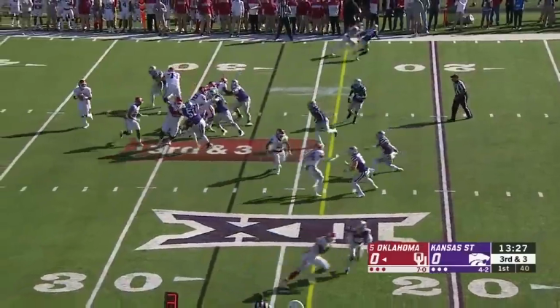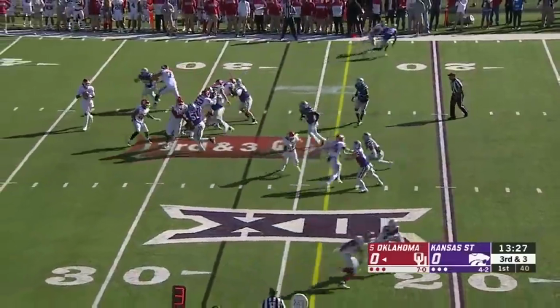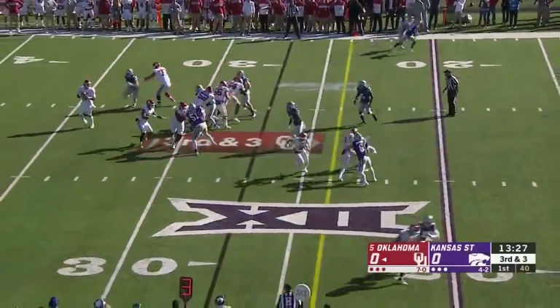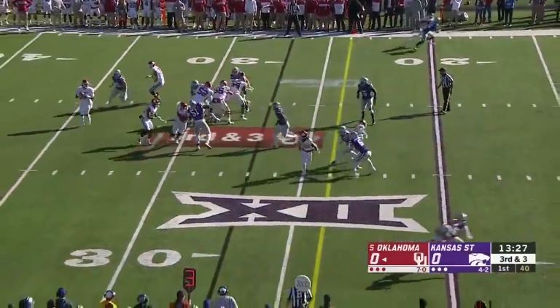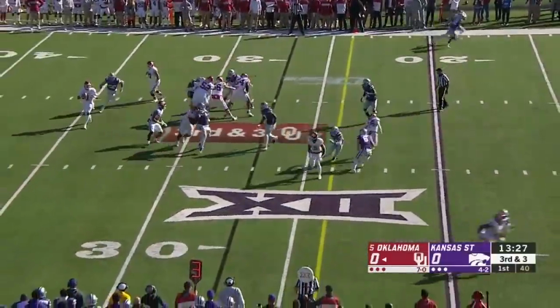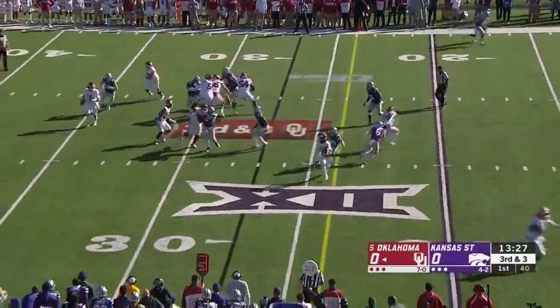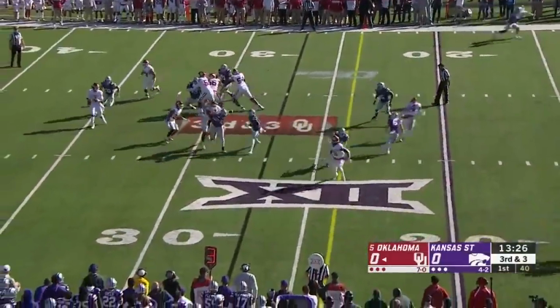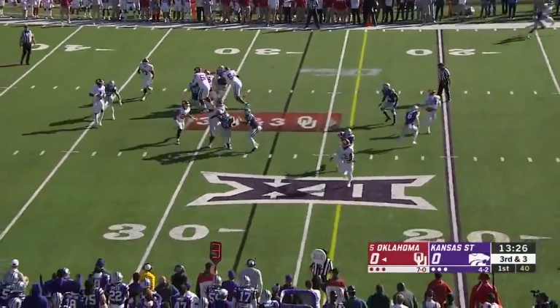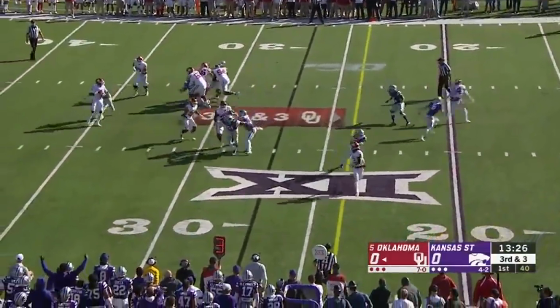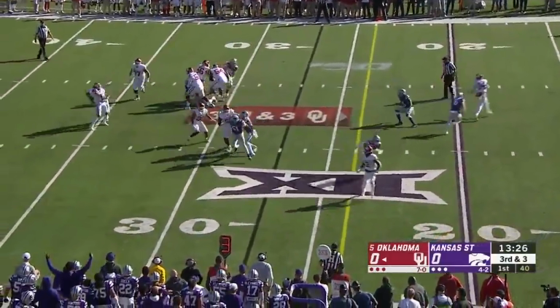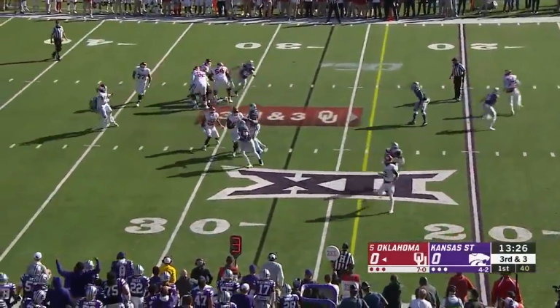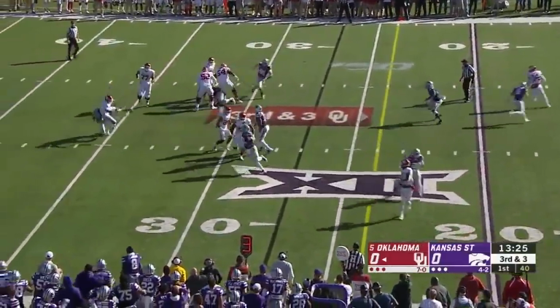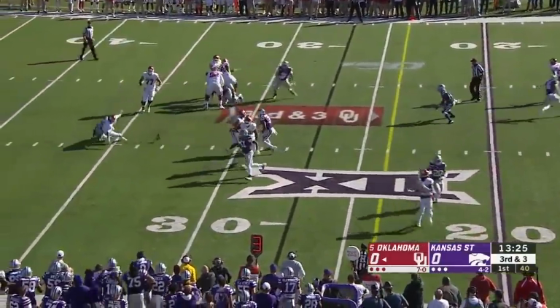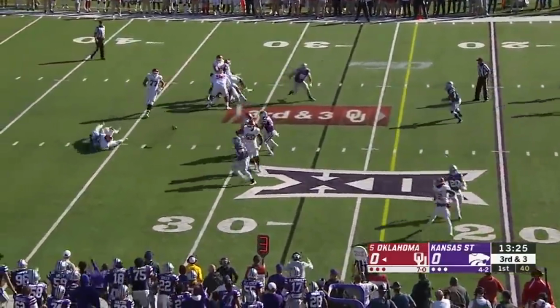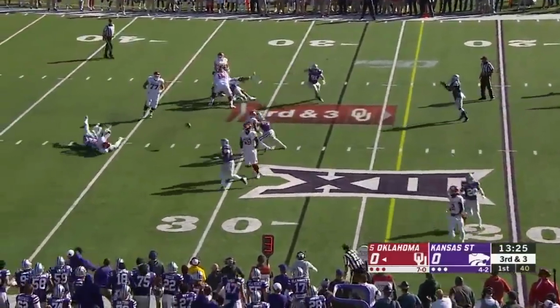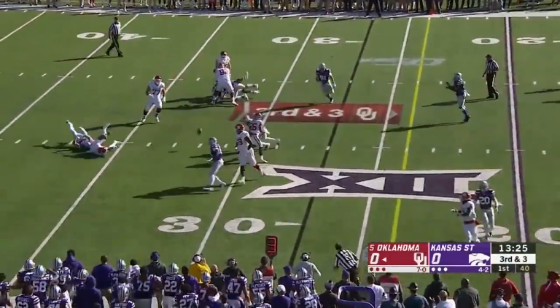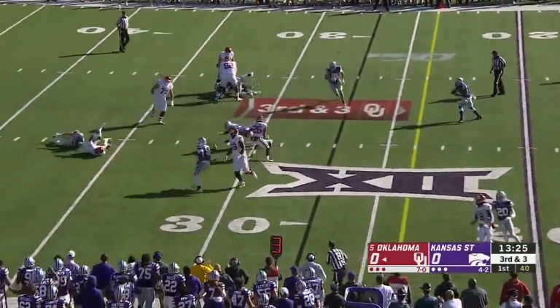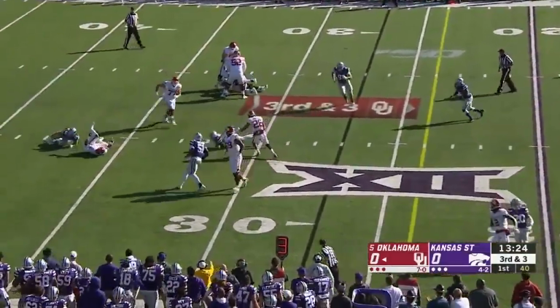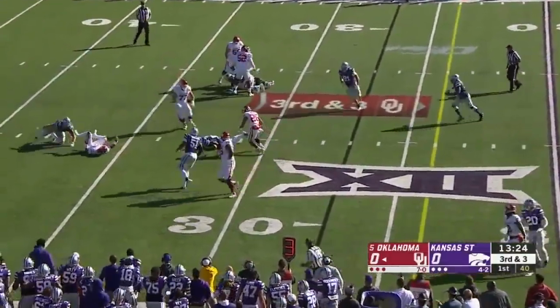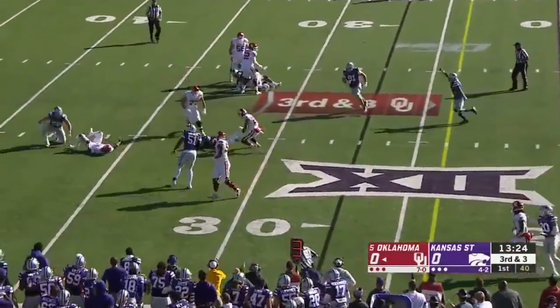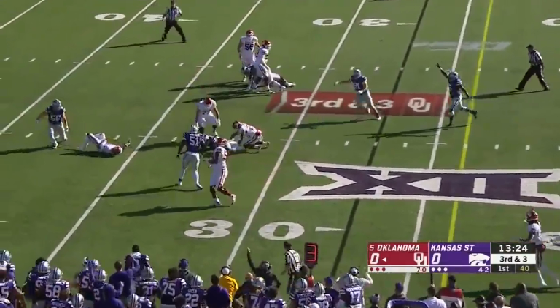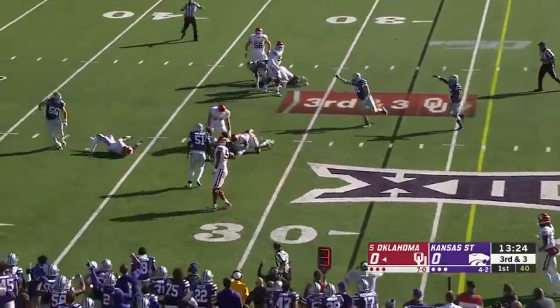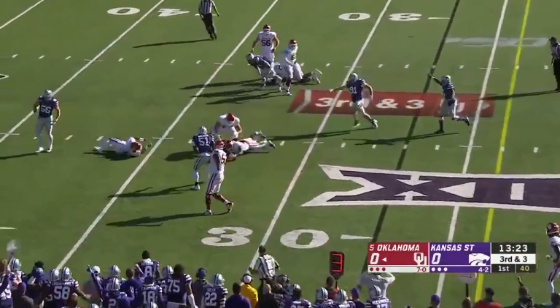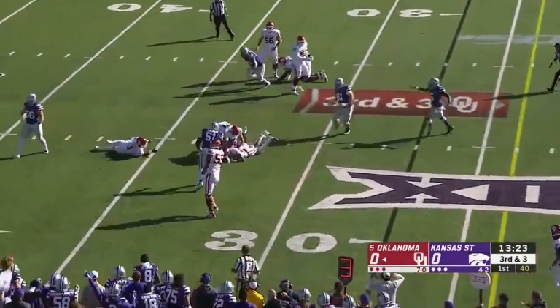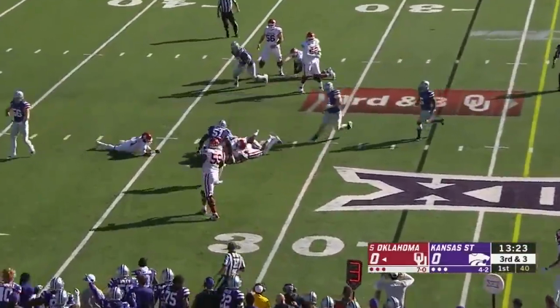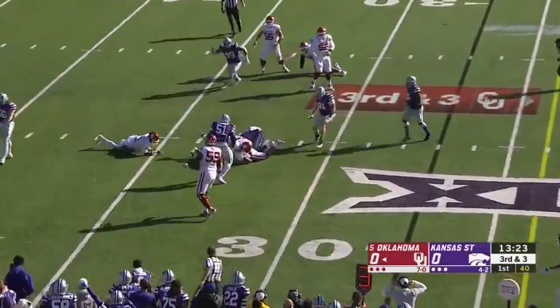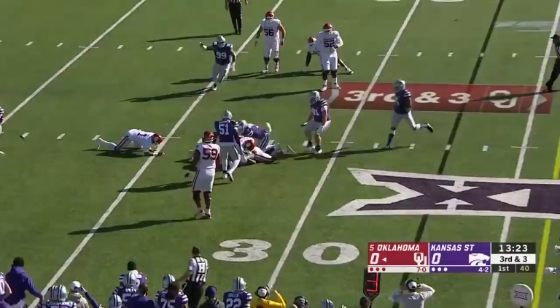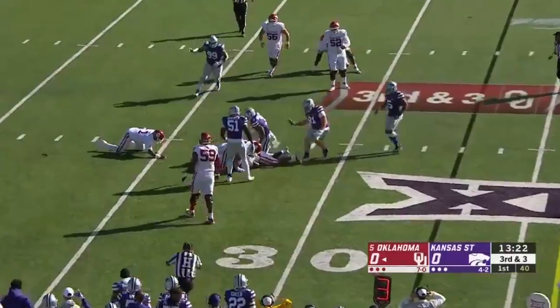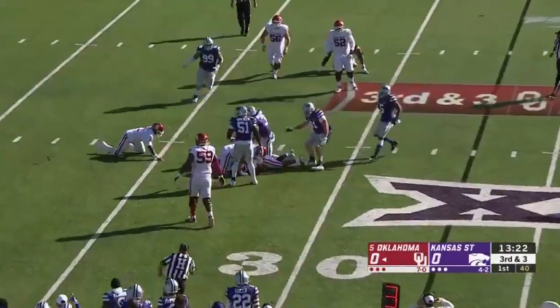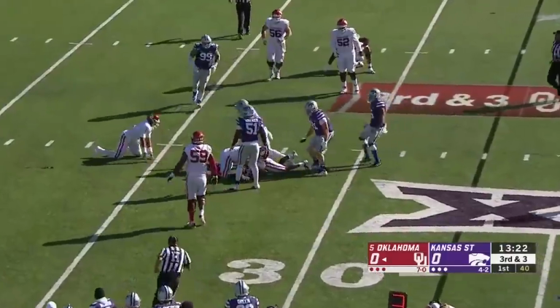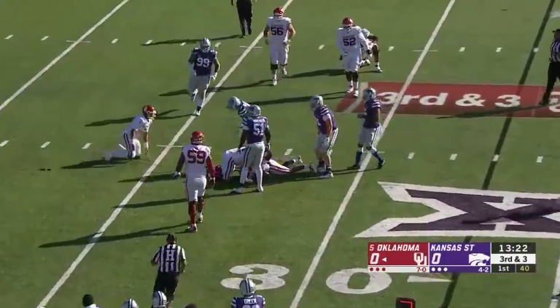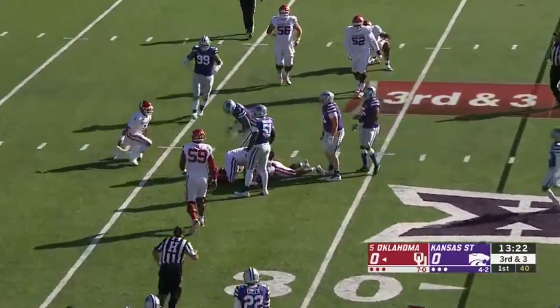Hurts on a rollout on third down. Here comes the blindside pressure from Wyatt Huber. The ball's out again.